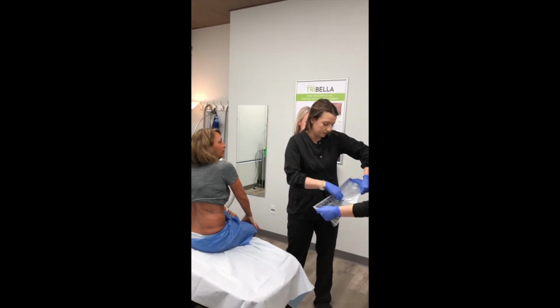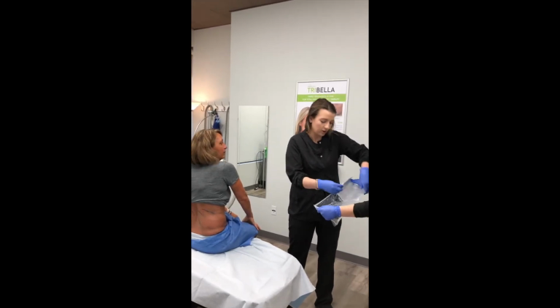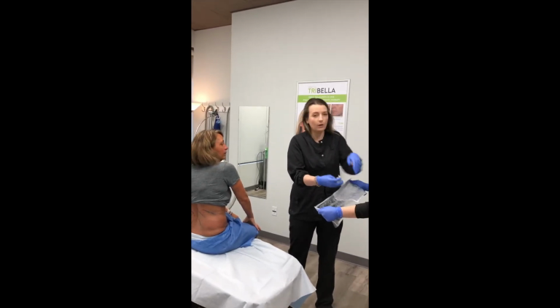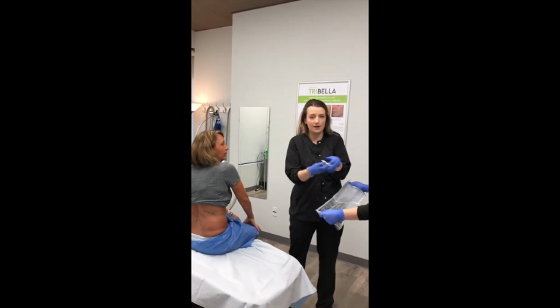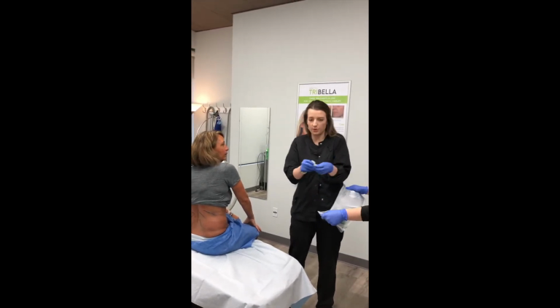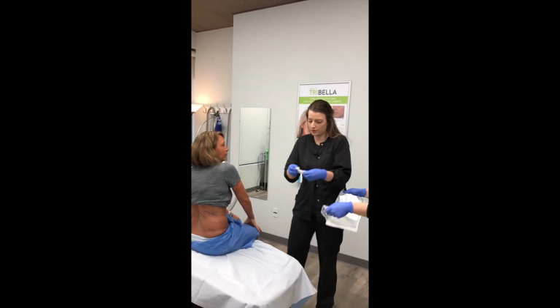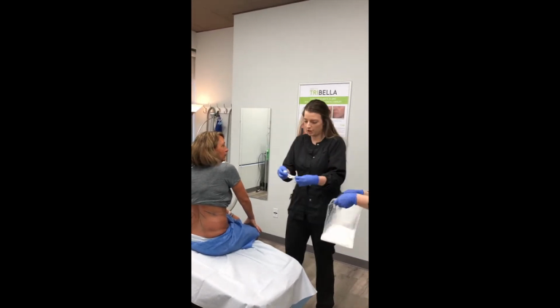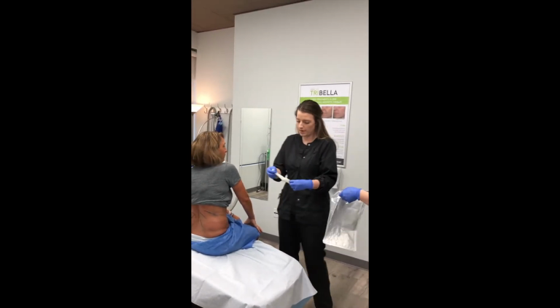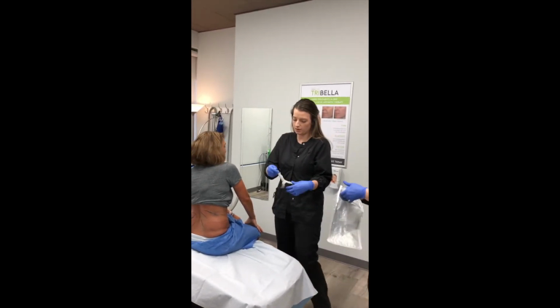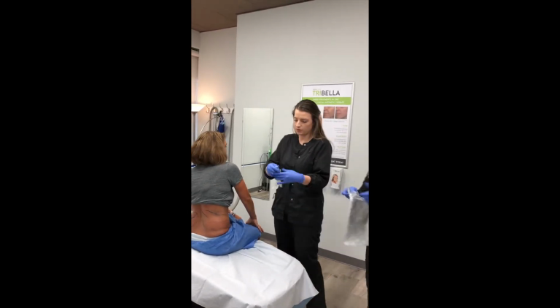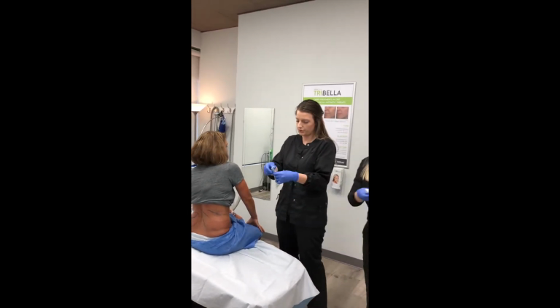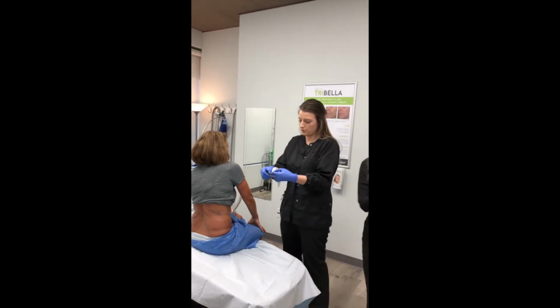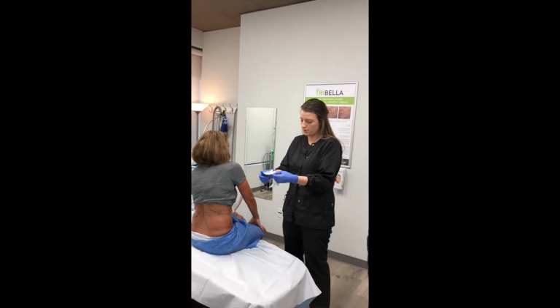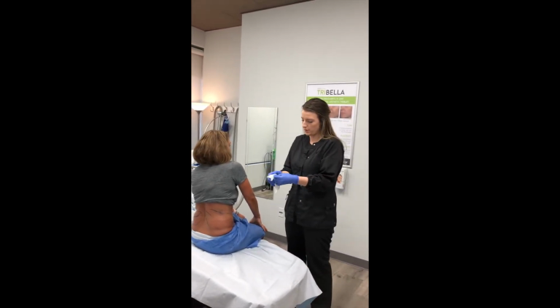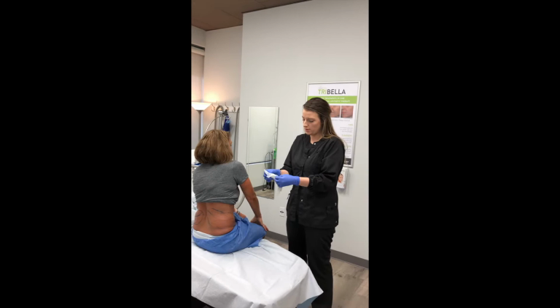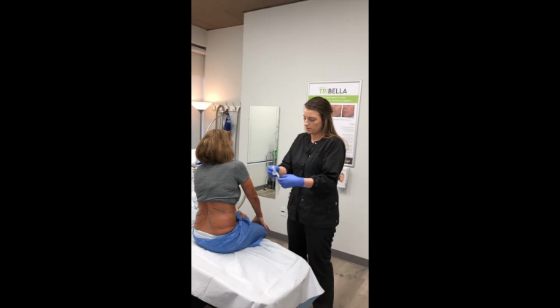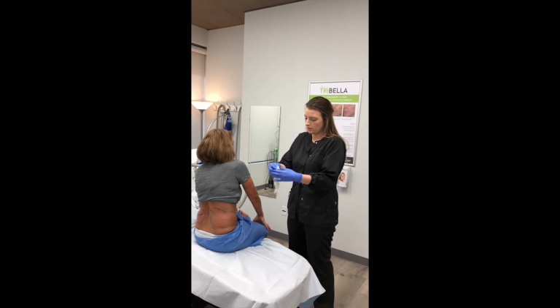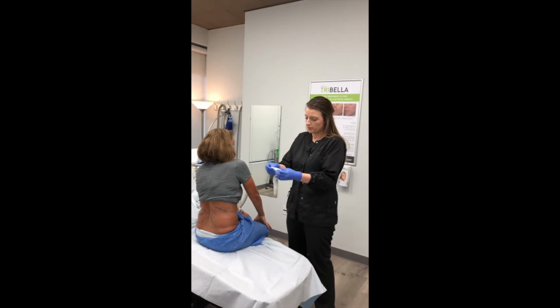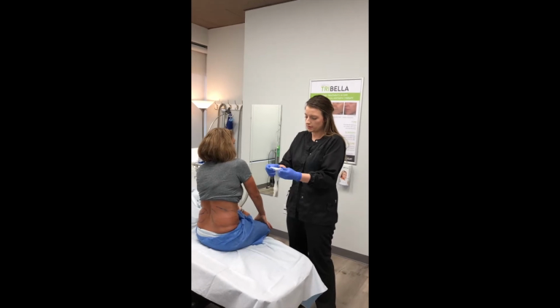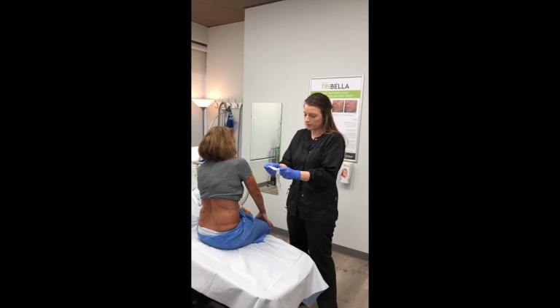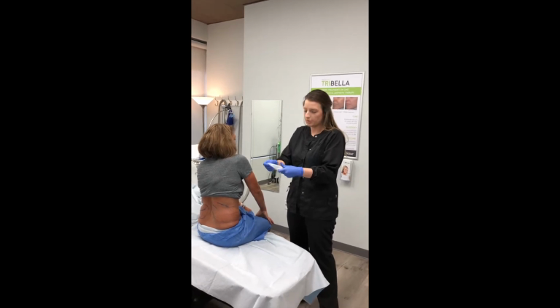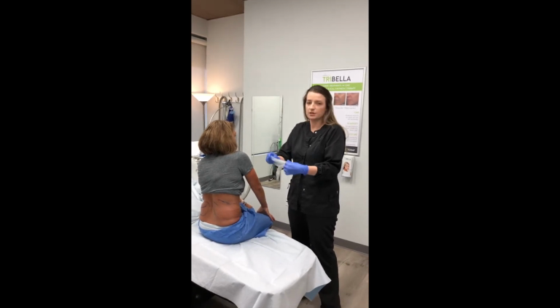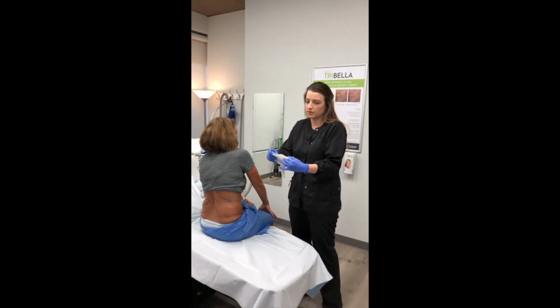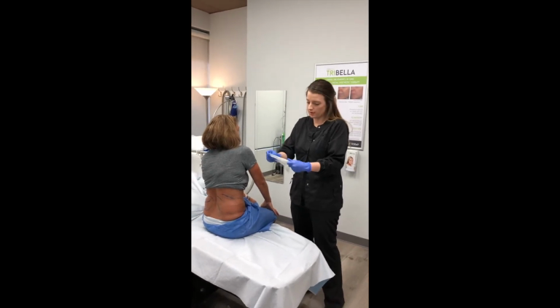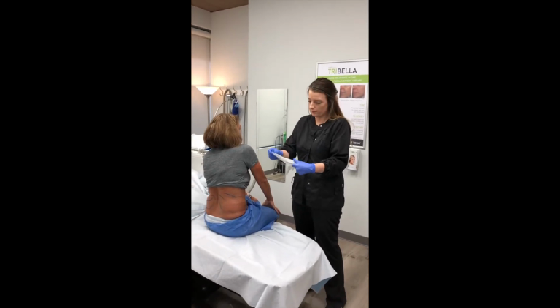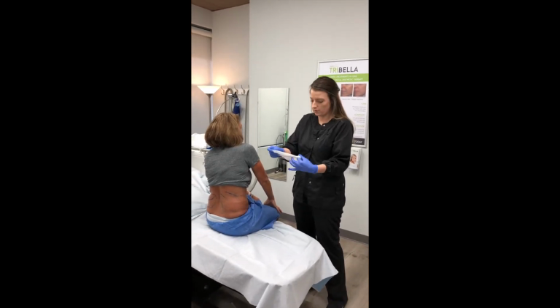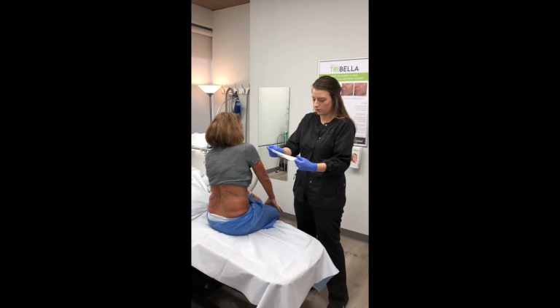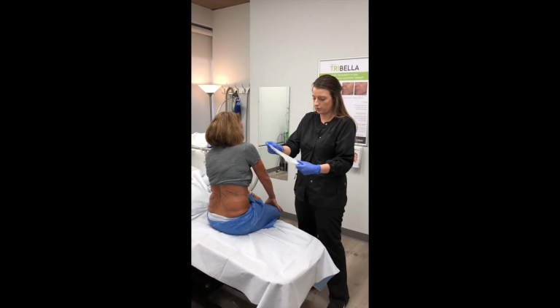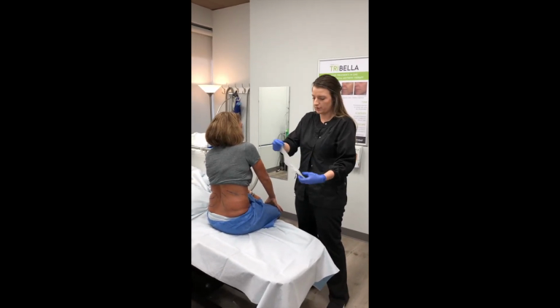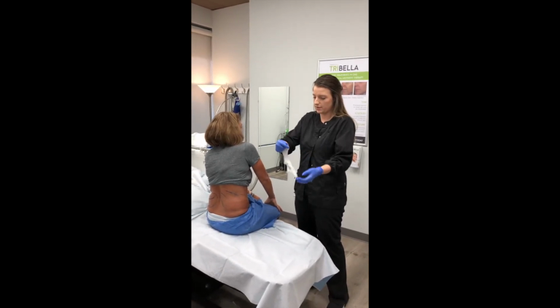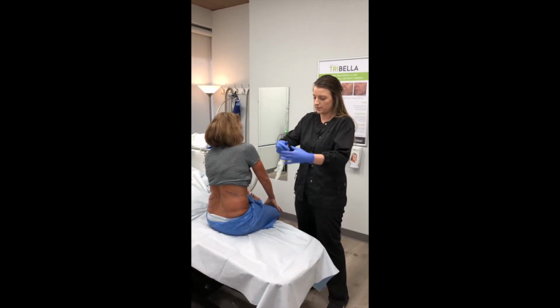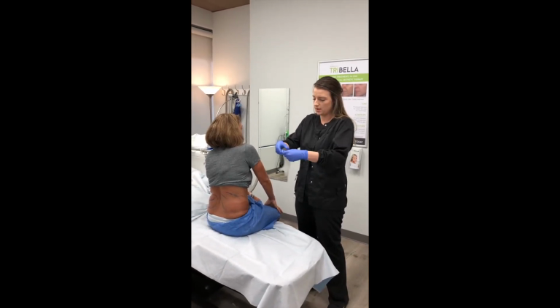We're going to go ahead and put the gel pad on Sue. This is what's going to protect her skin from the cold. It's very sticky.